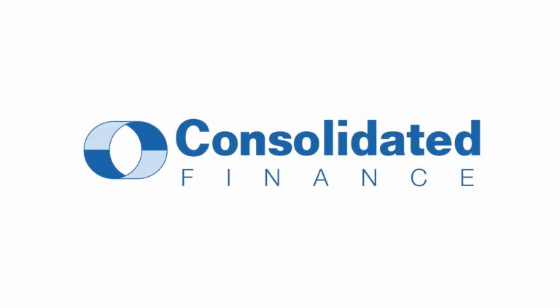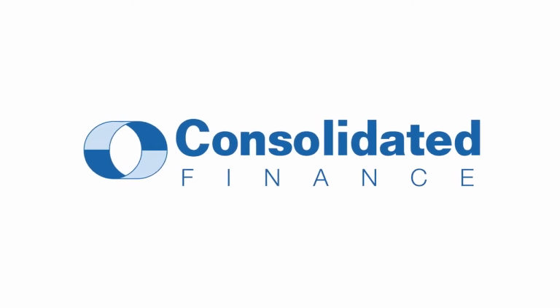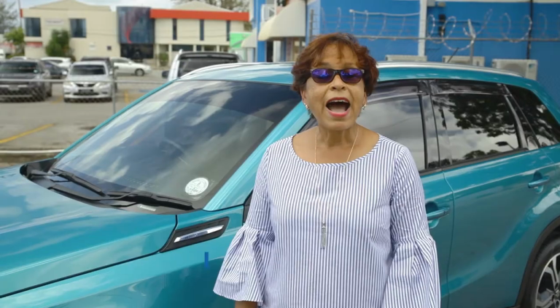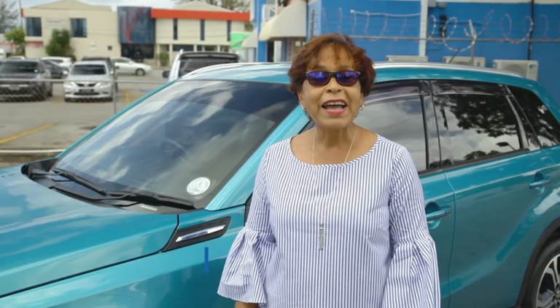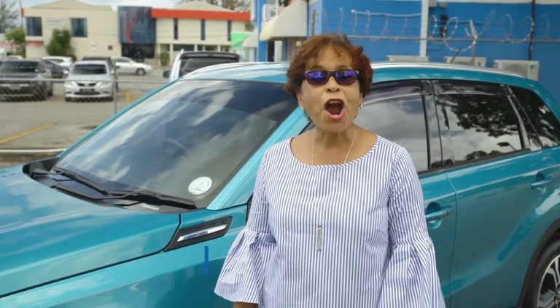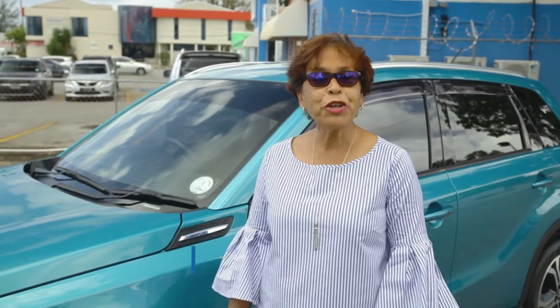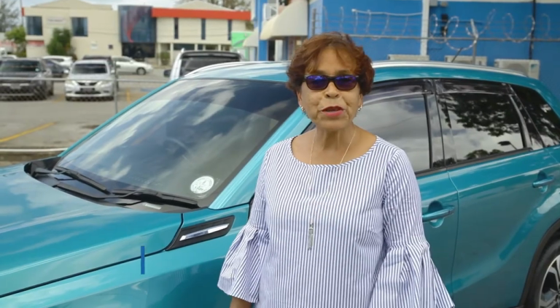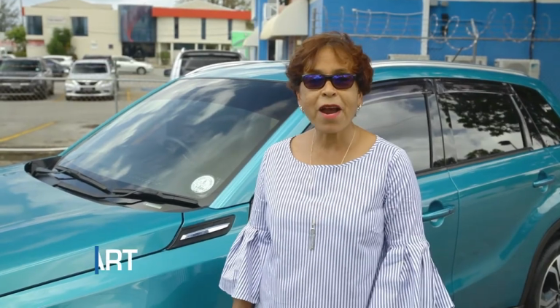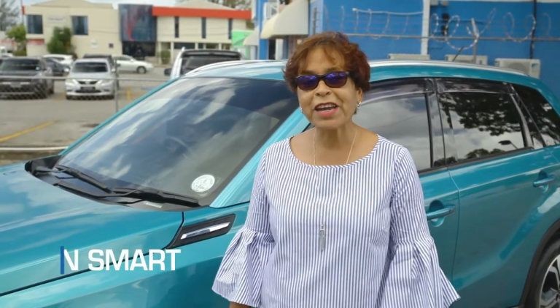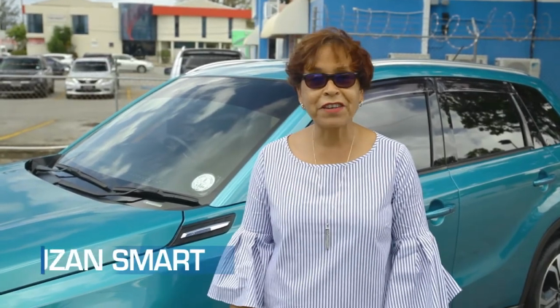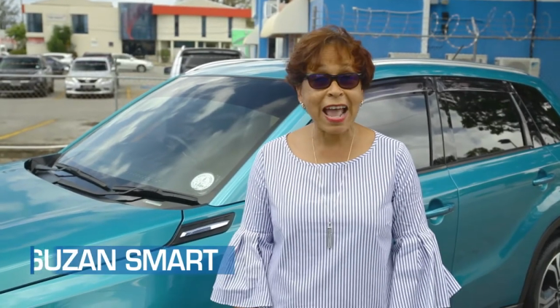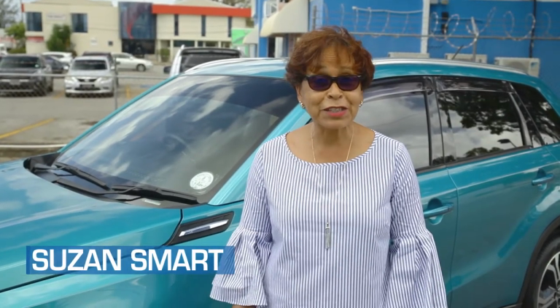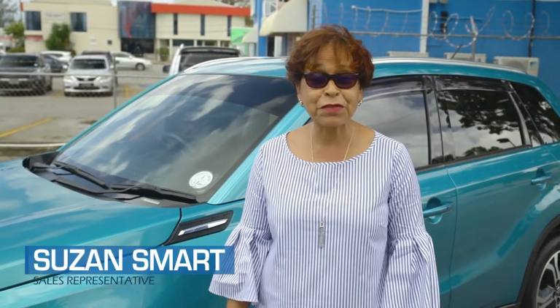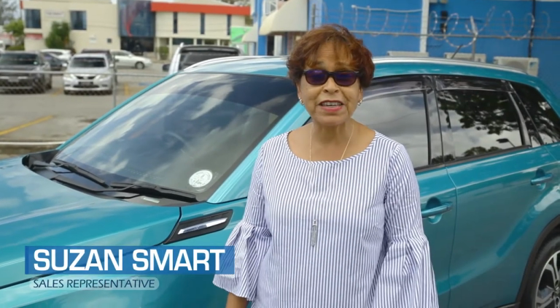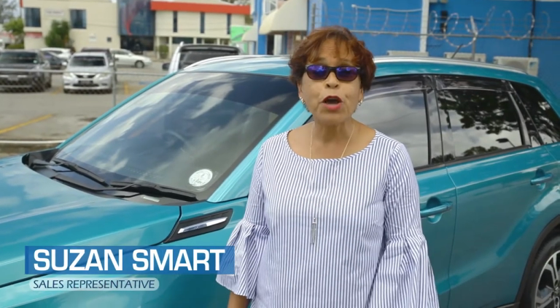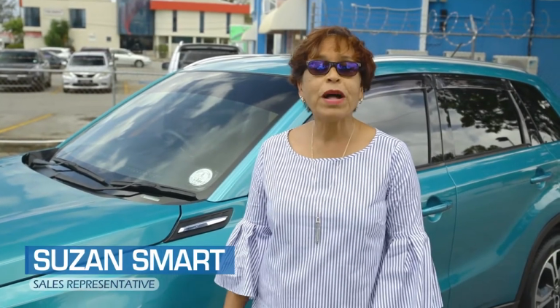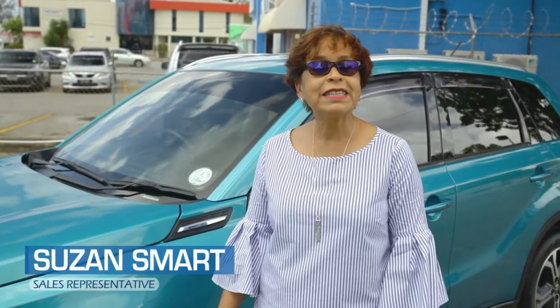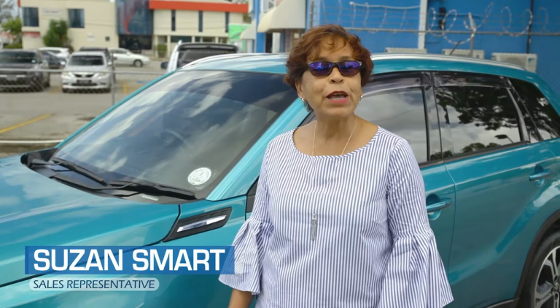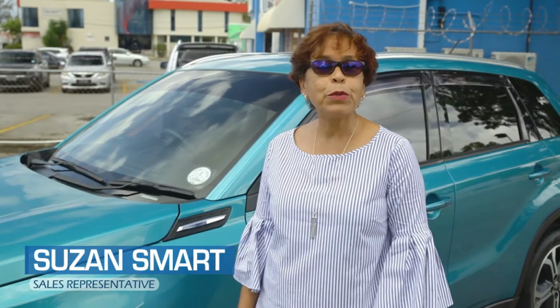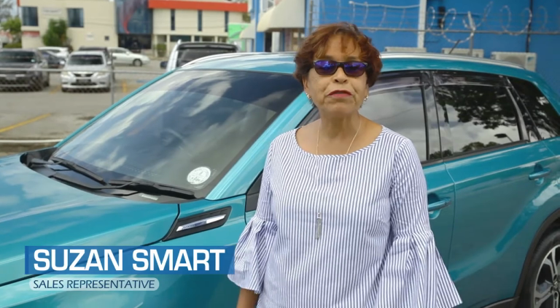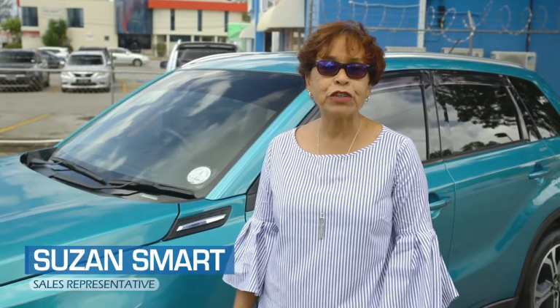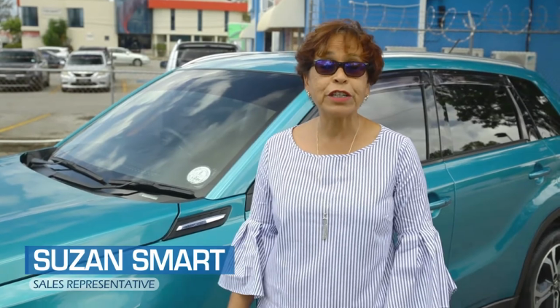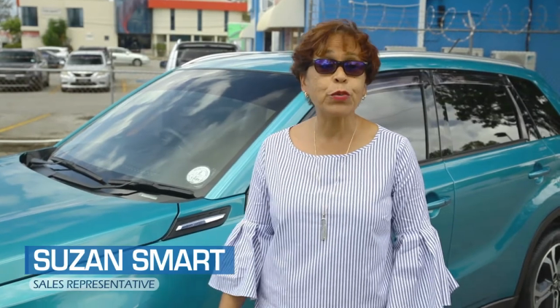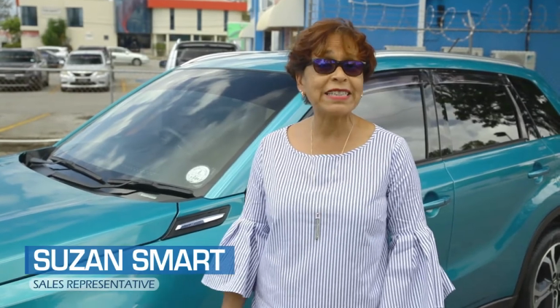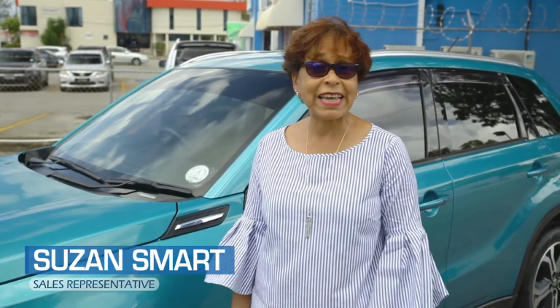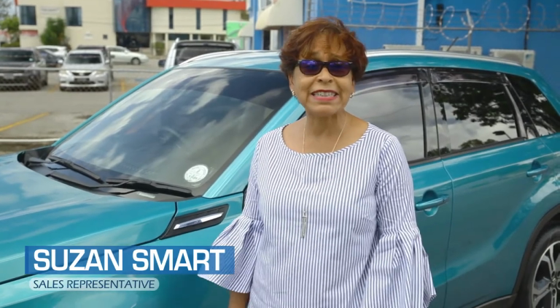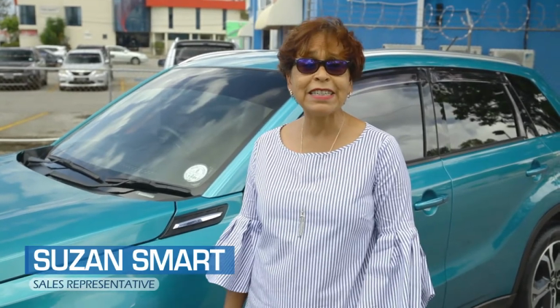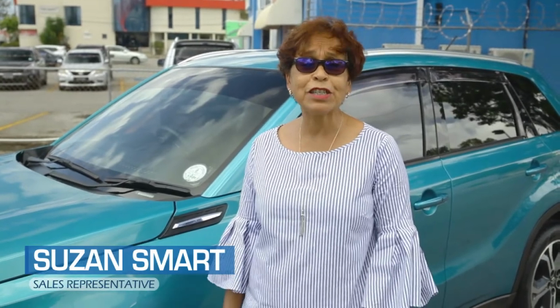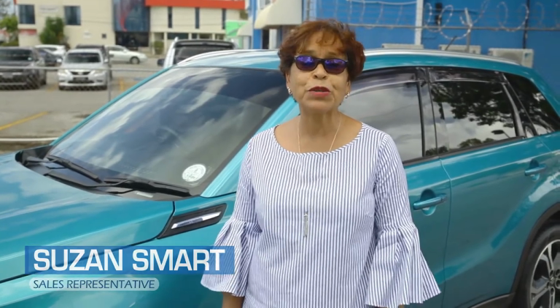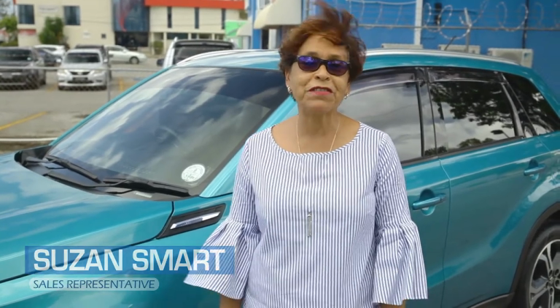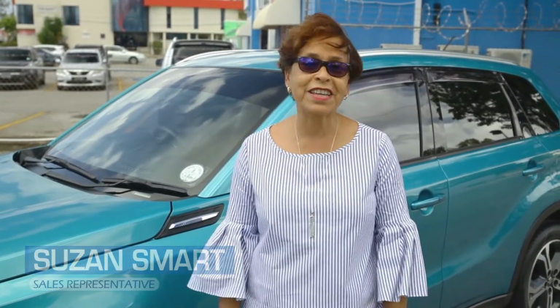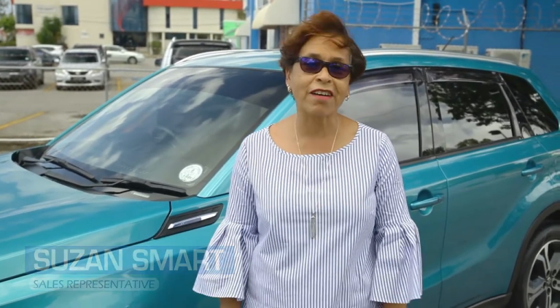Hi, are you in the market for an SUV? Well, today we'll be featuring the 2018 Suzuki Vitara.